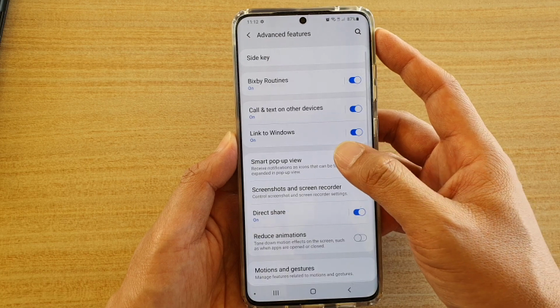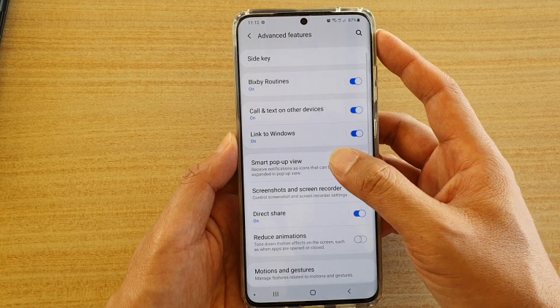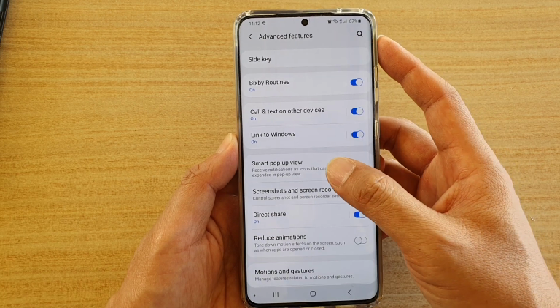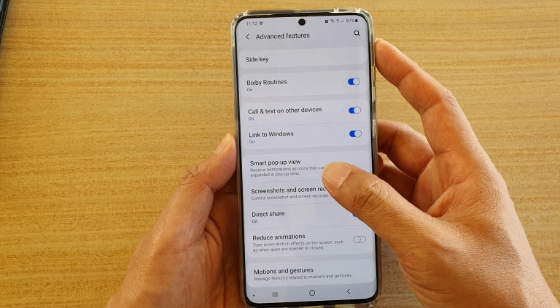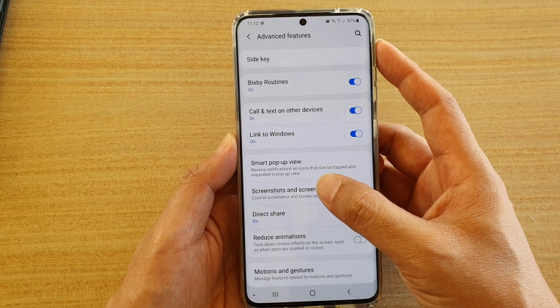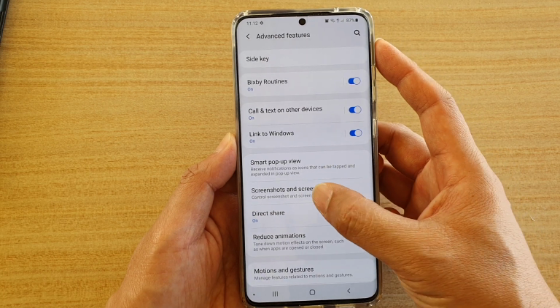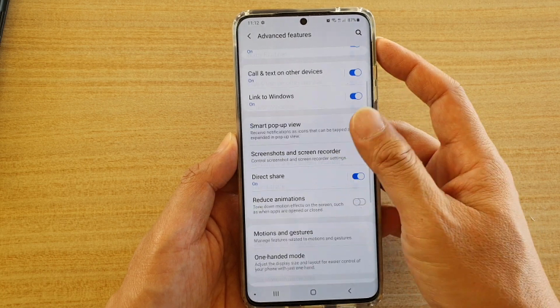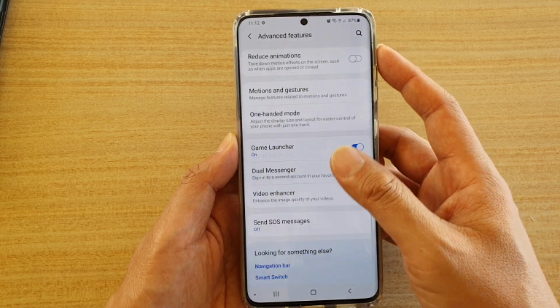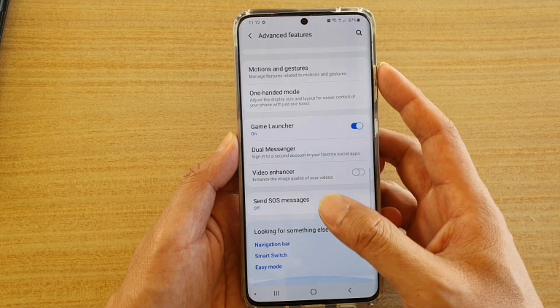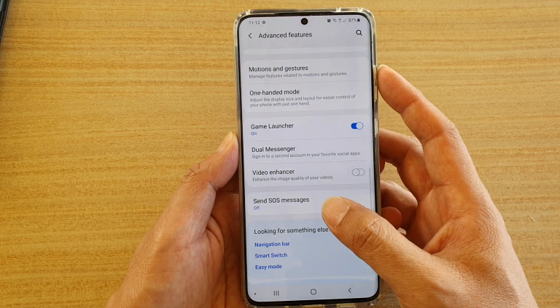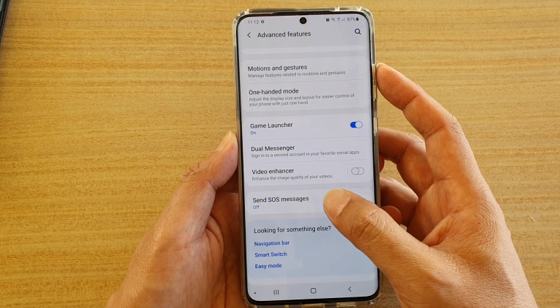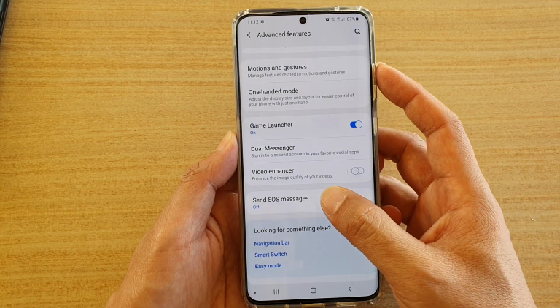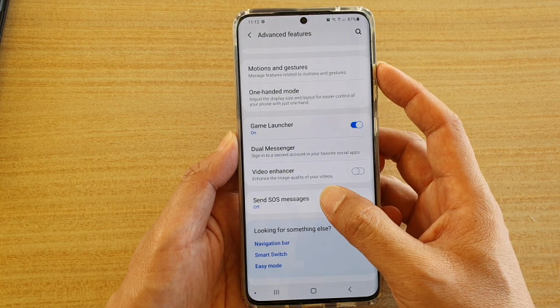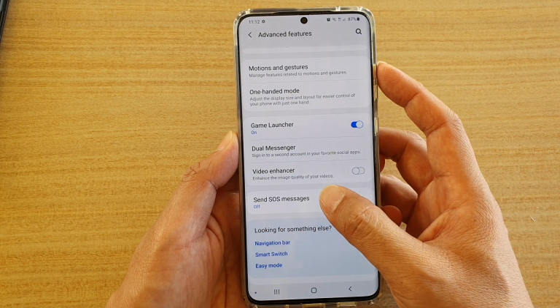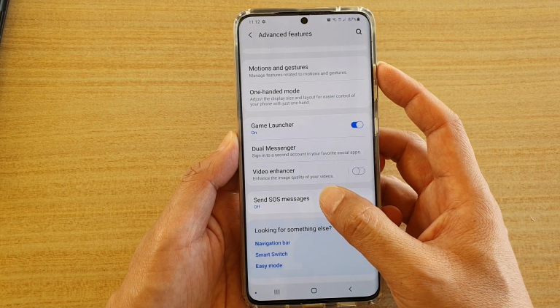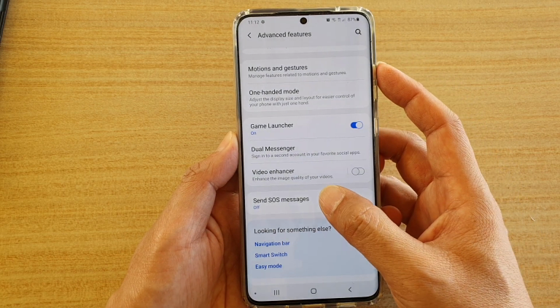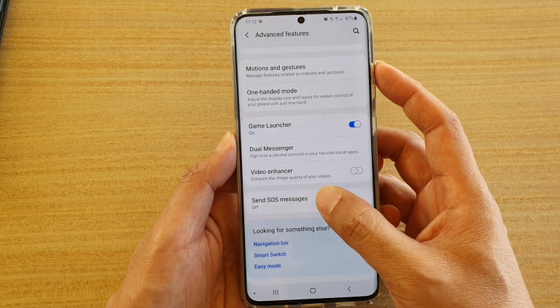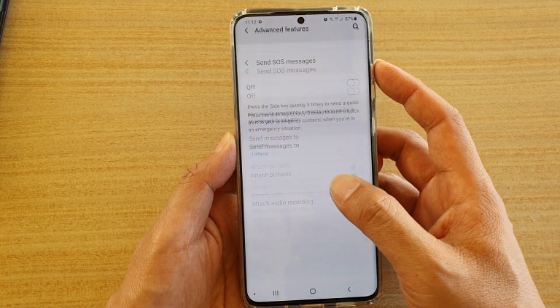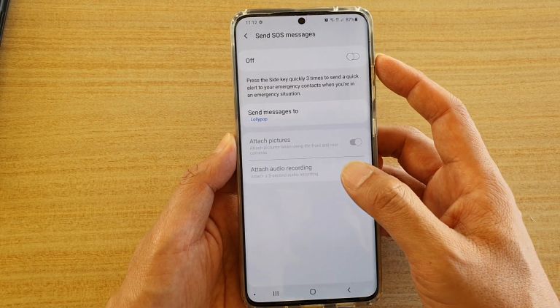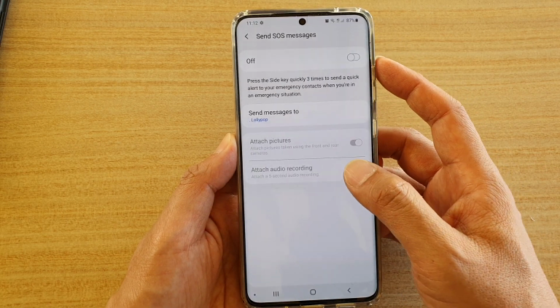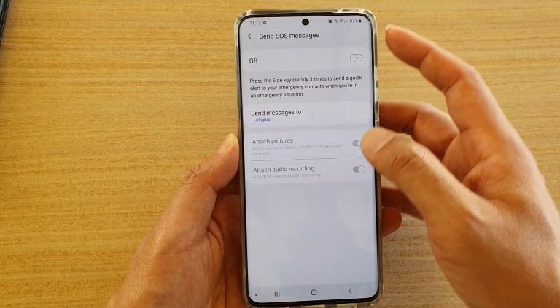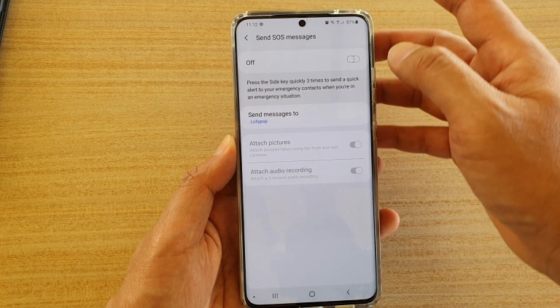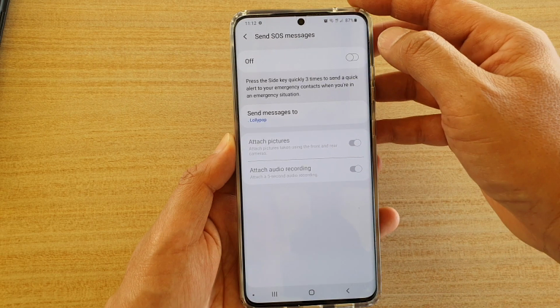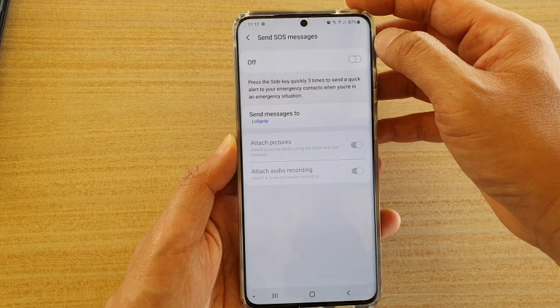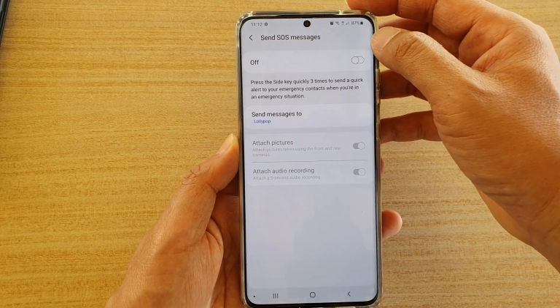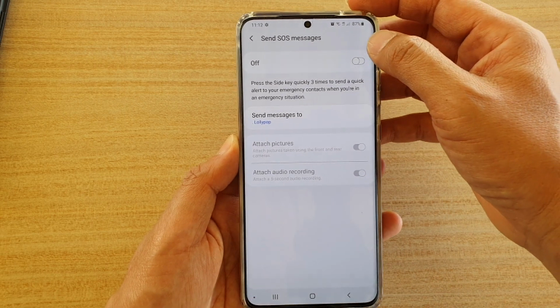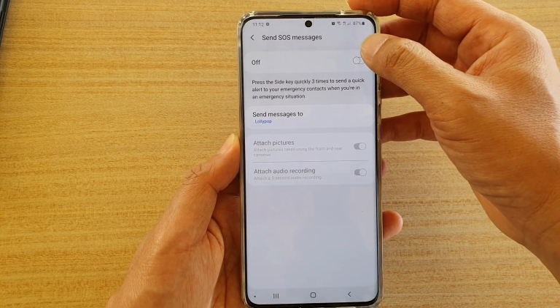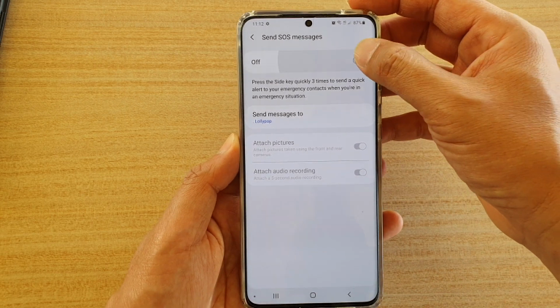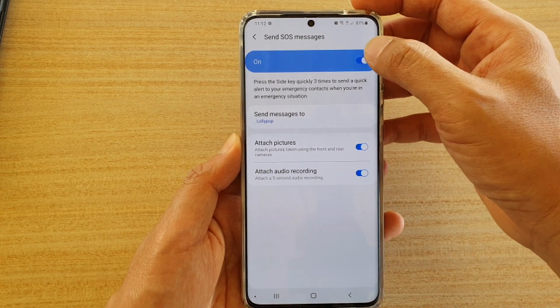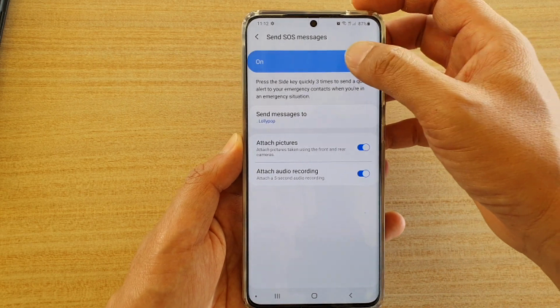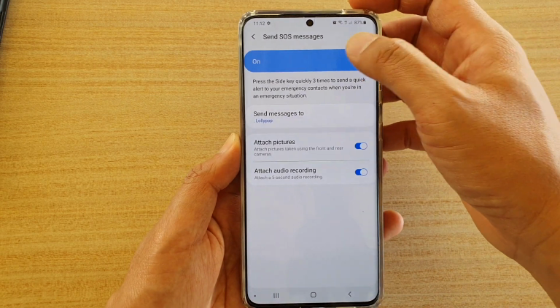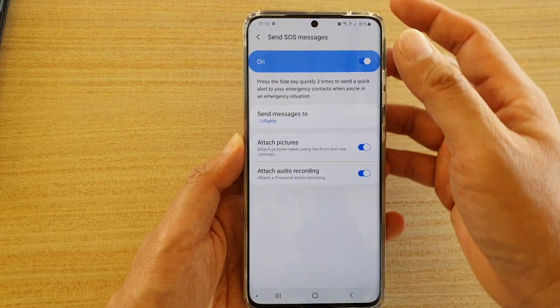Next, go down and tap on 'Send SOS Messages'. At the top, tap on the switch to turn it on.